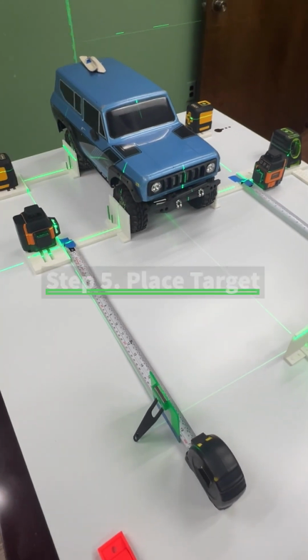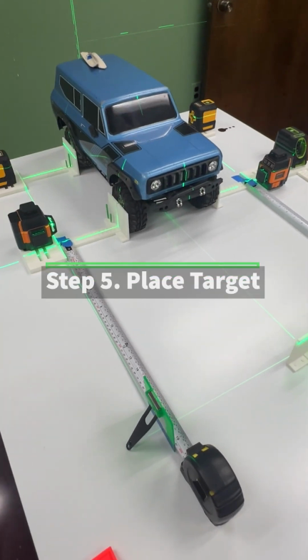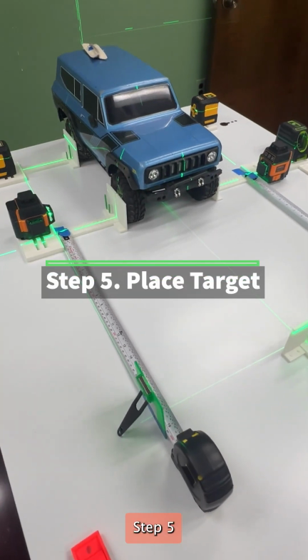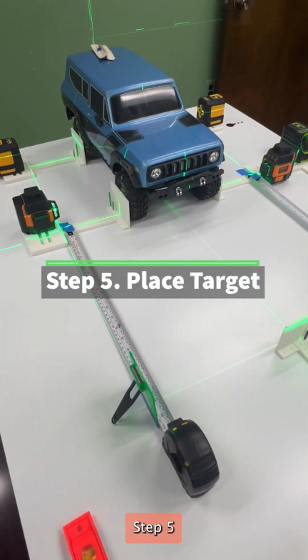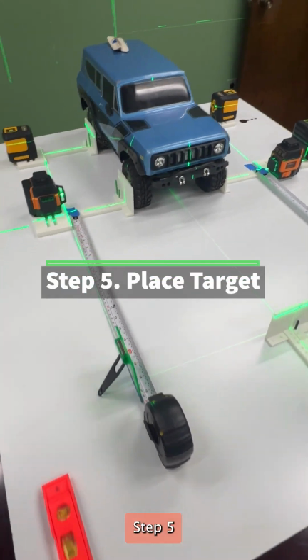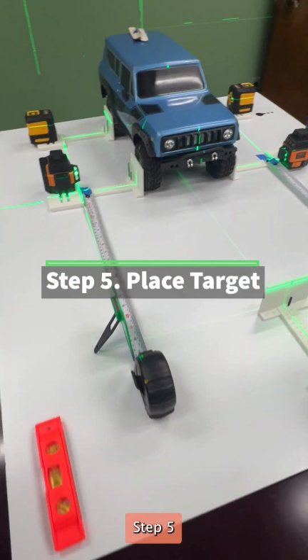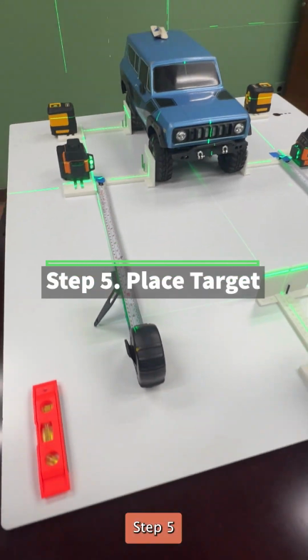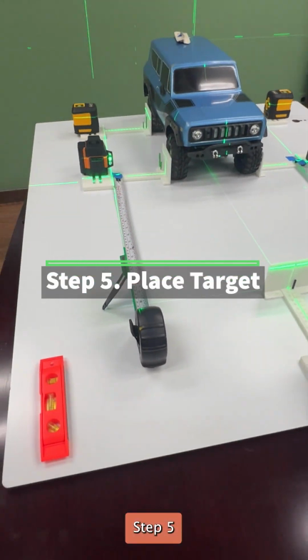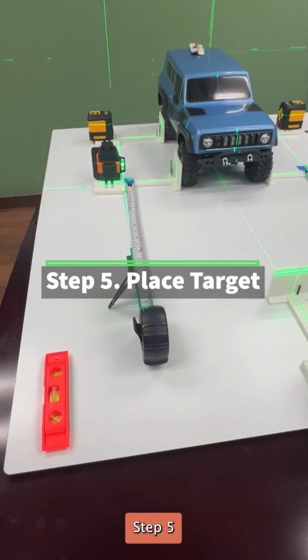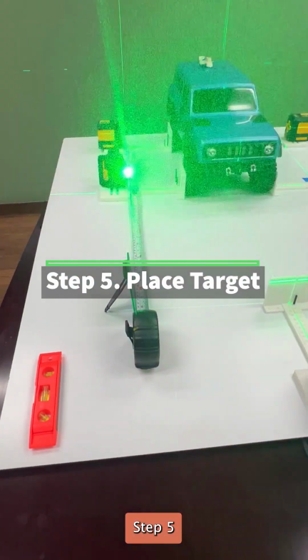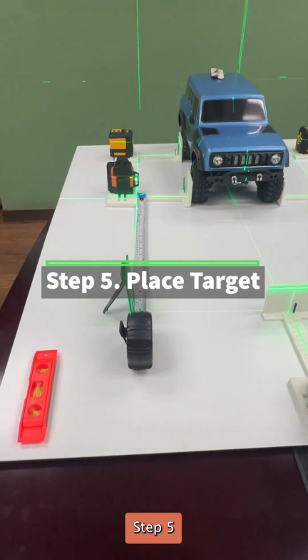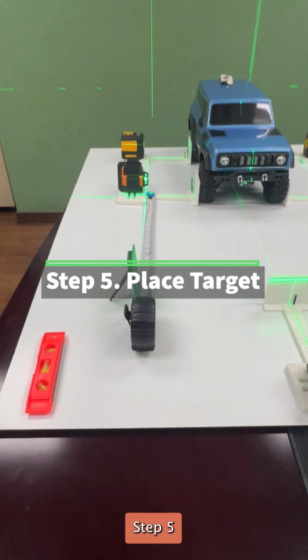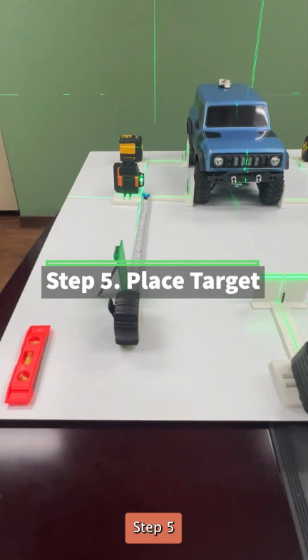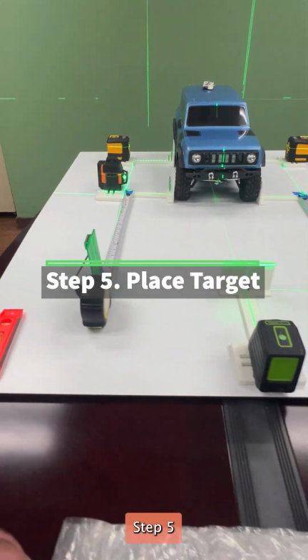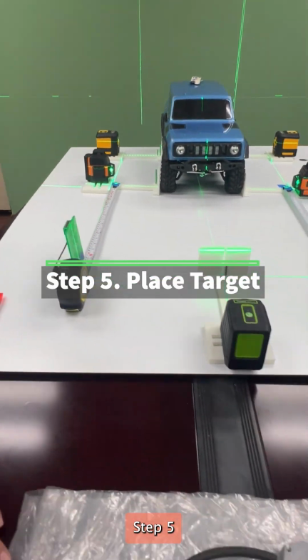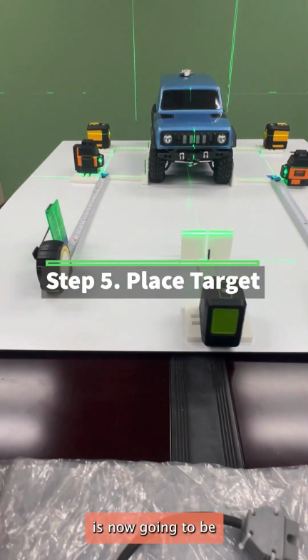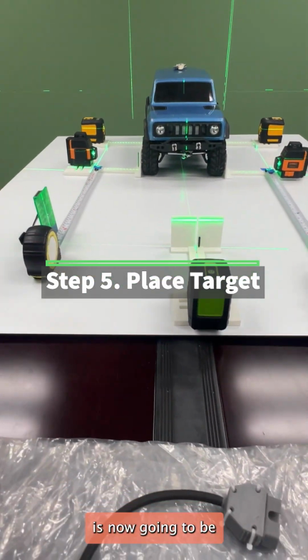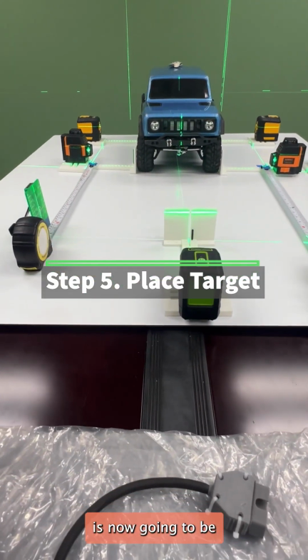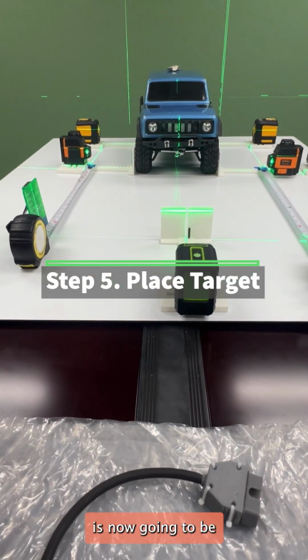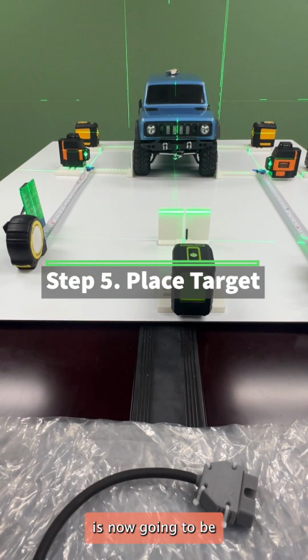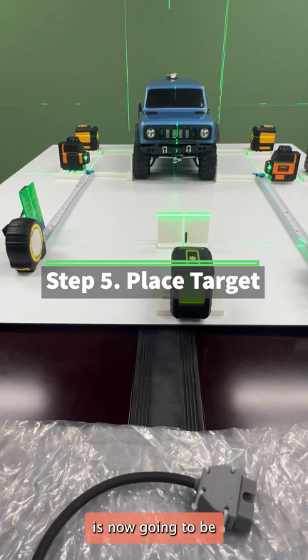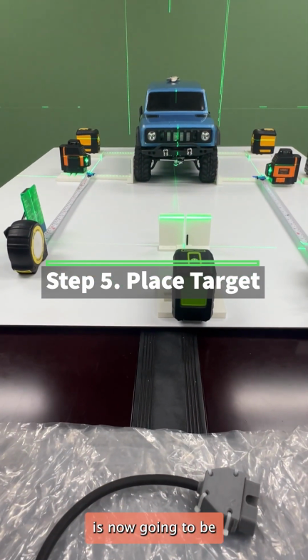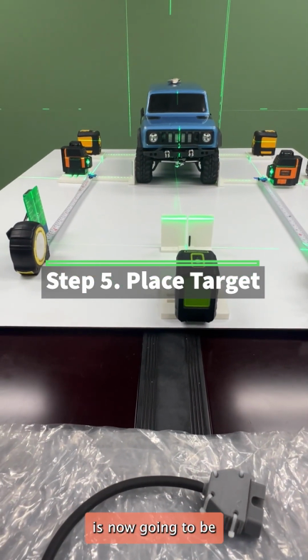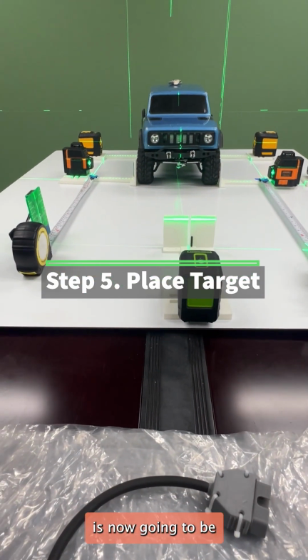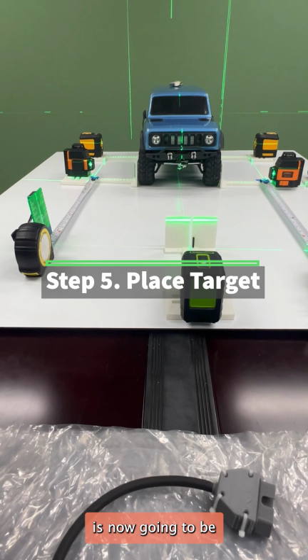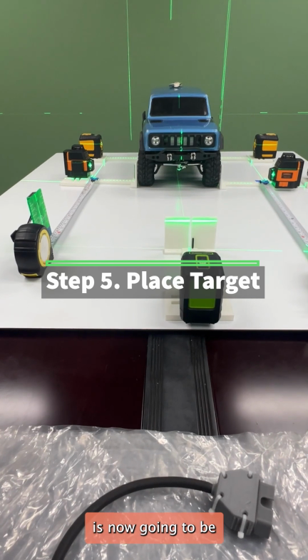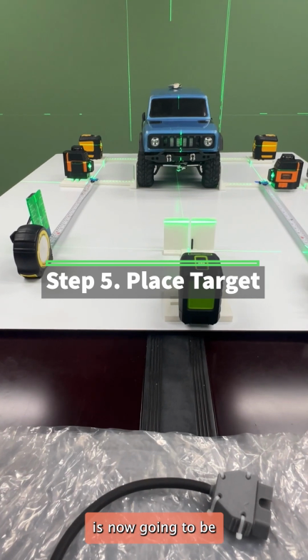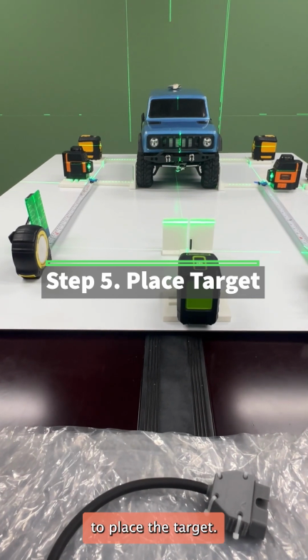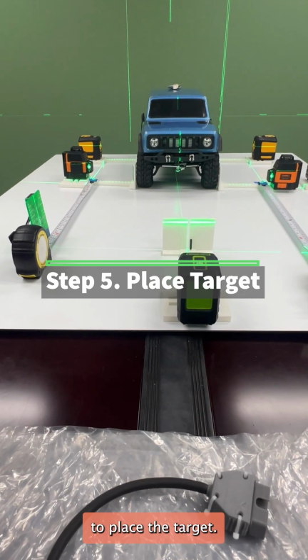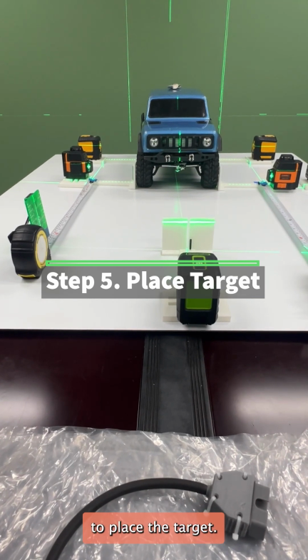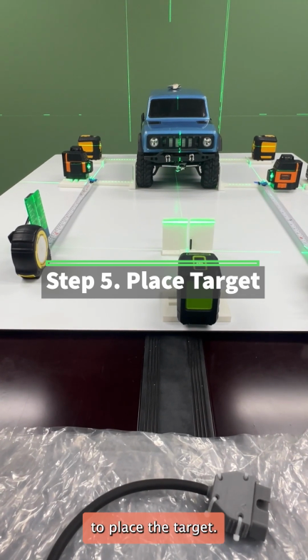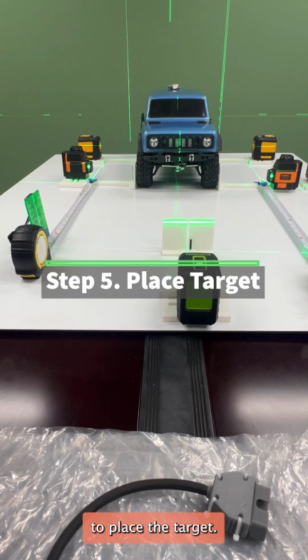Step 5 is now going to be to place the target.